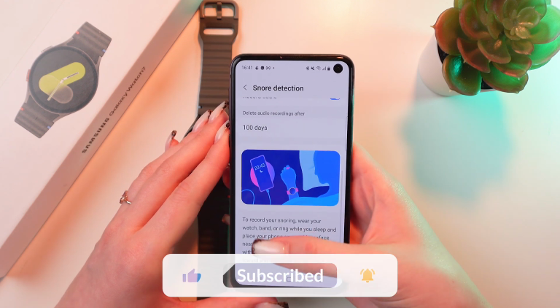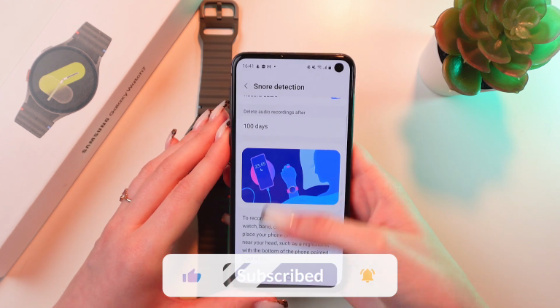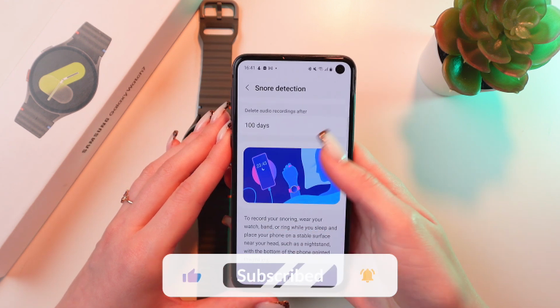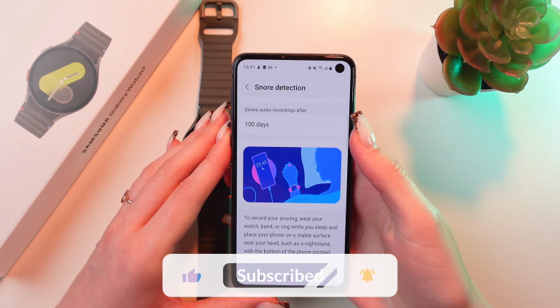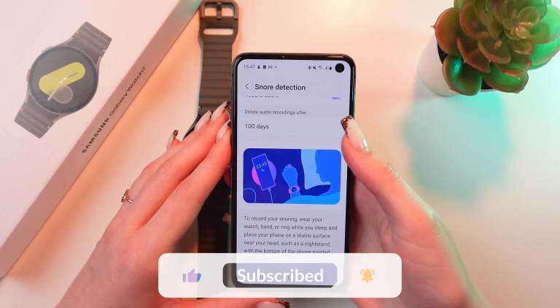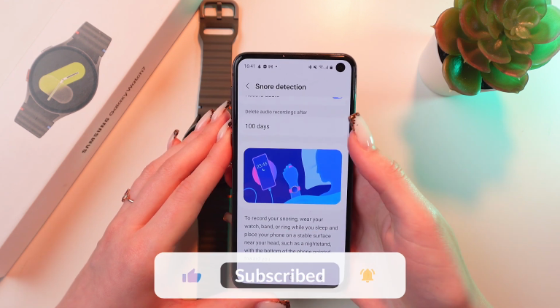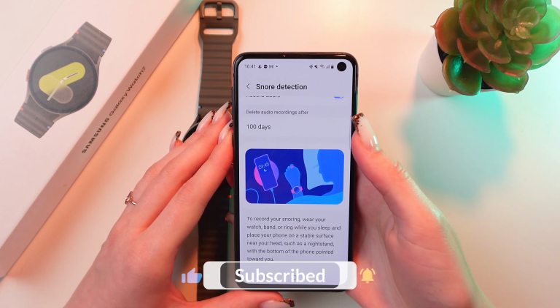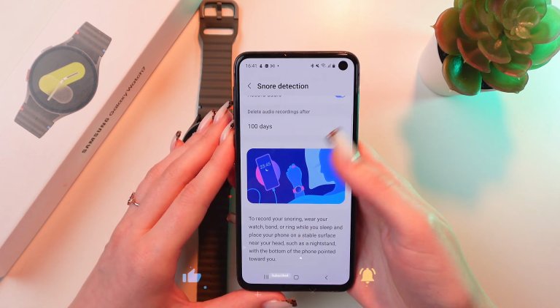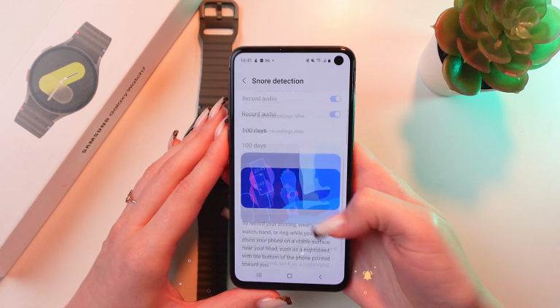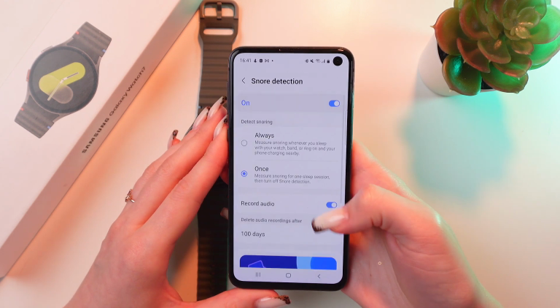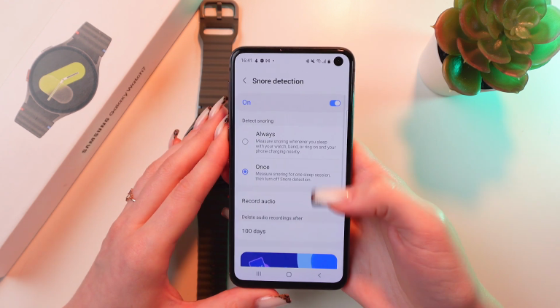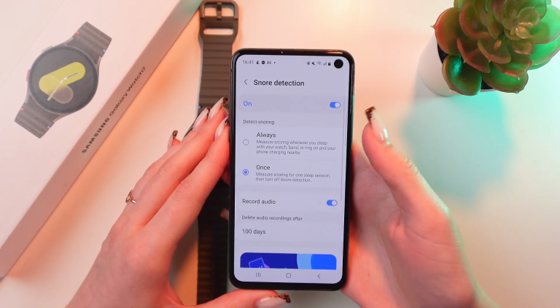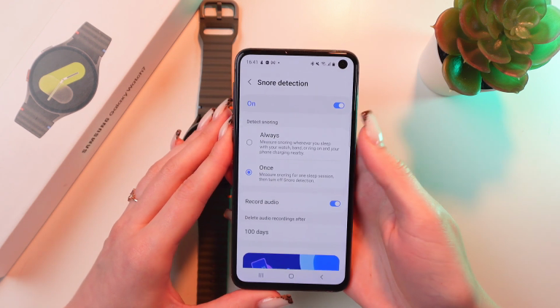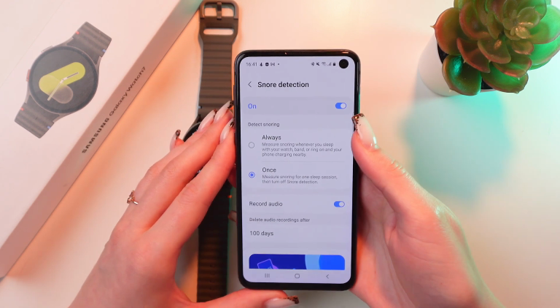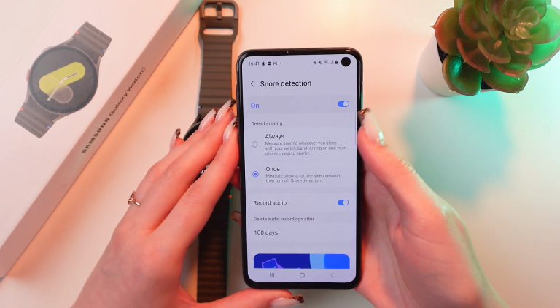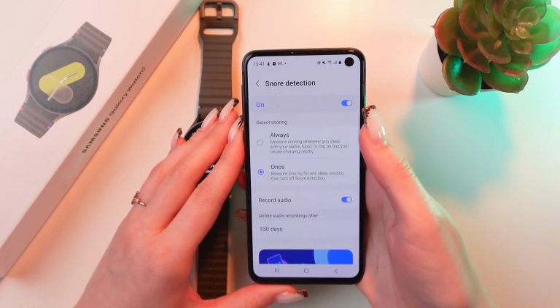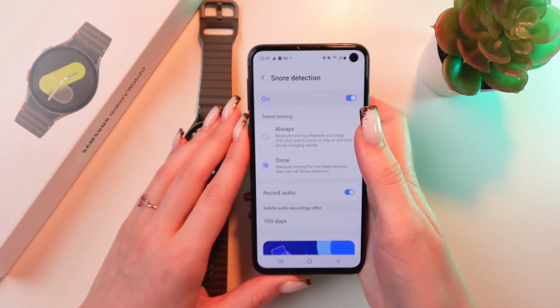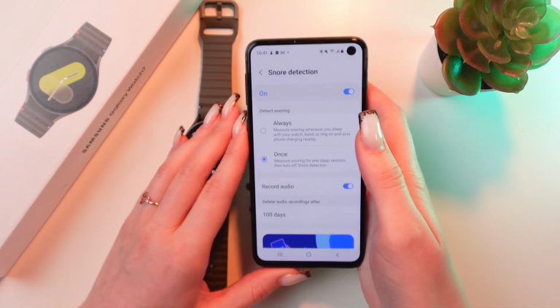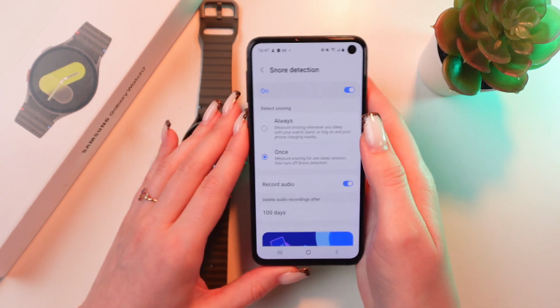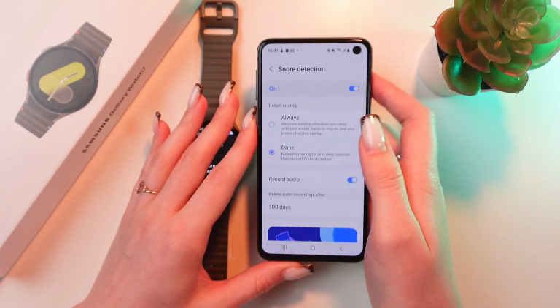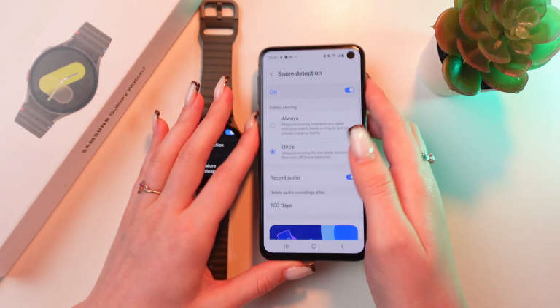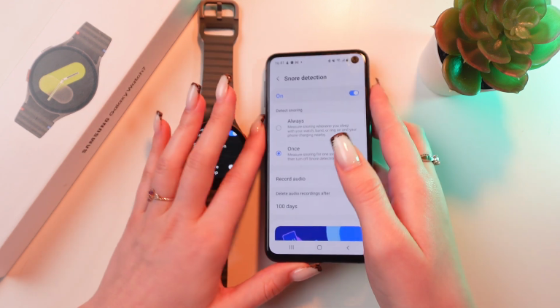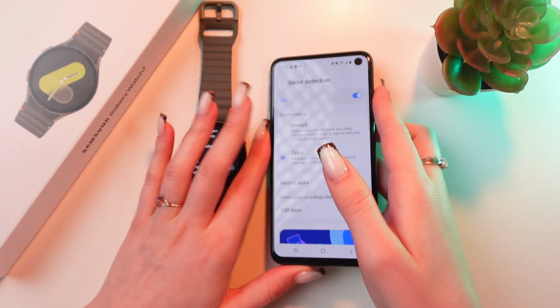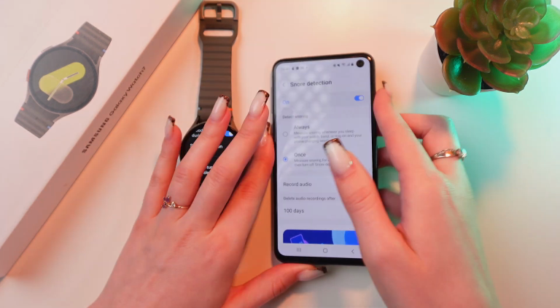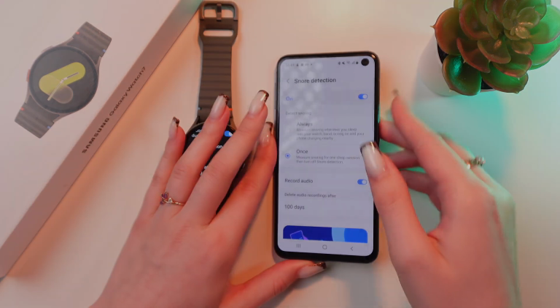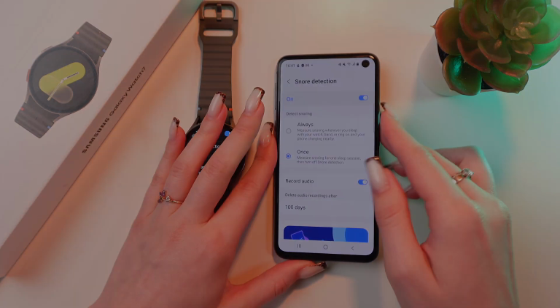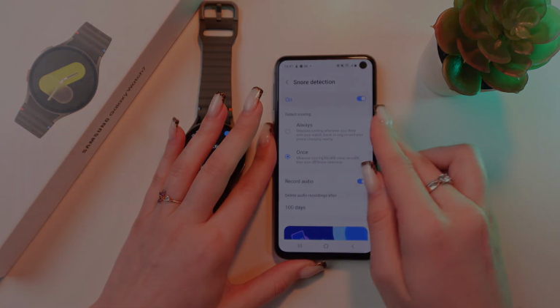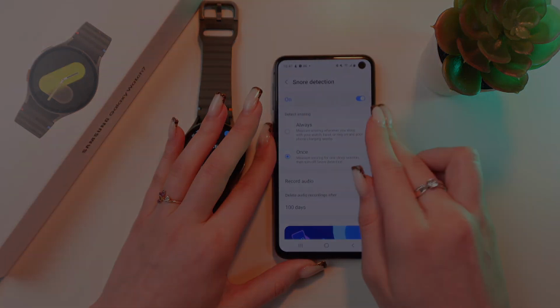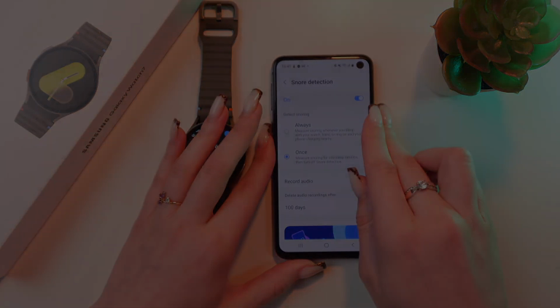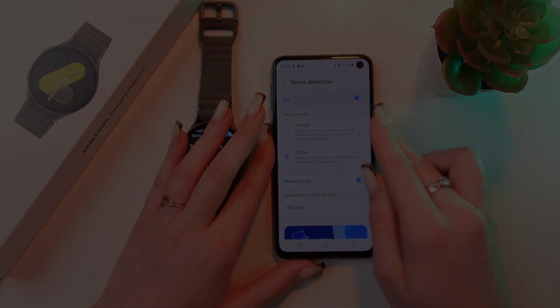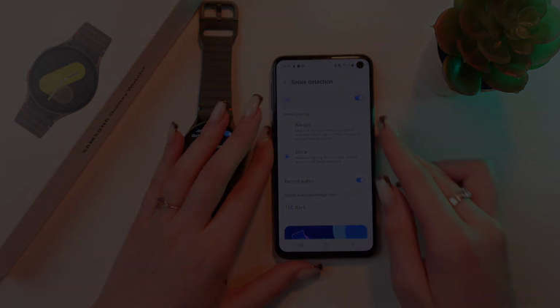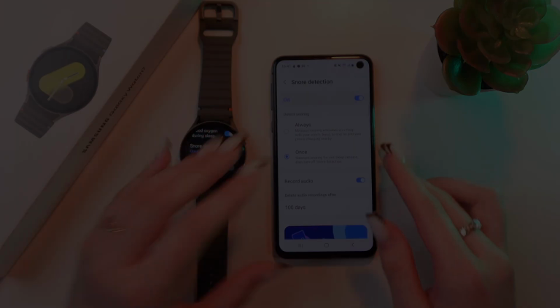And that's it. Hope this video was useful for you, and thank you so much for watching.